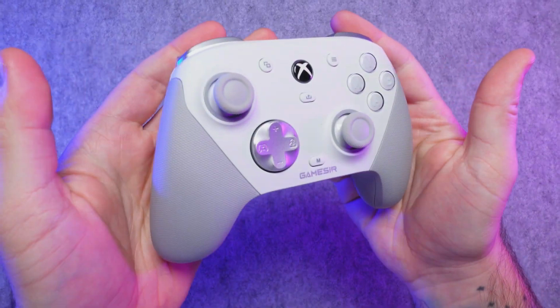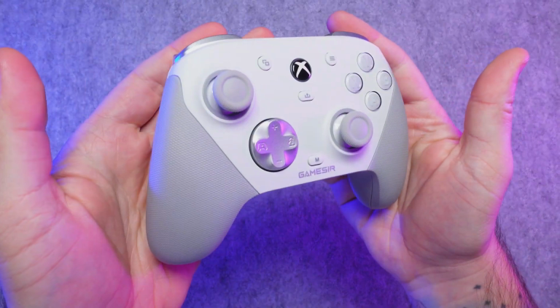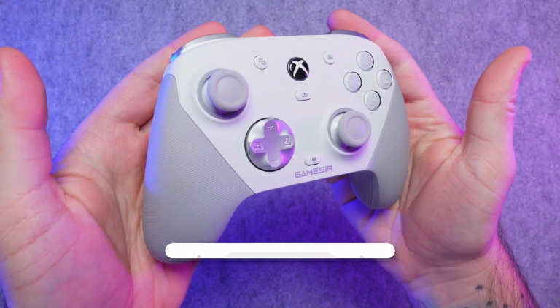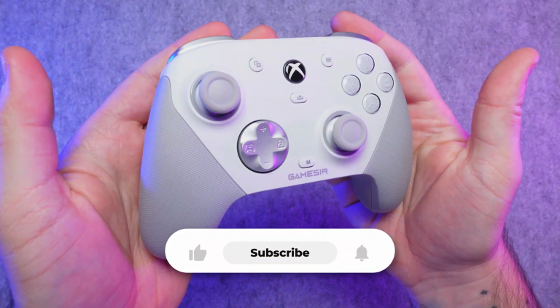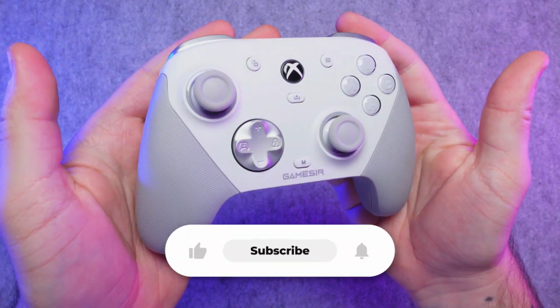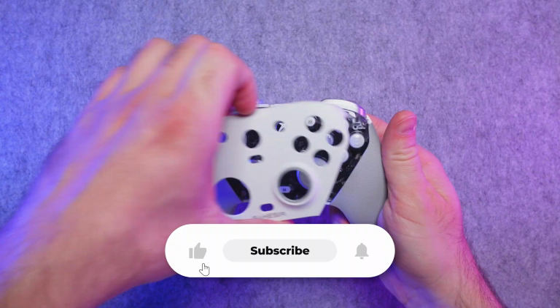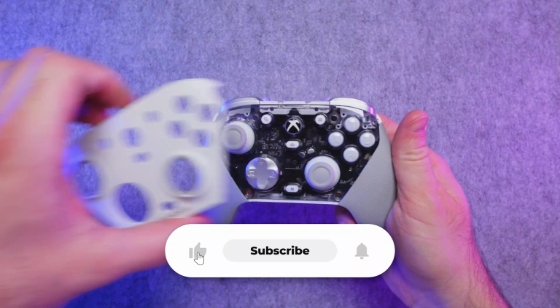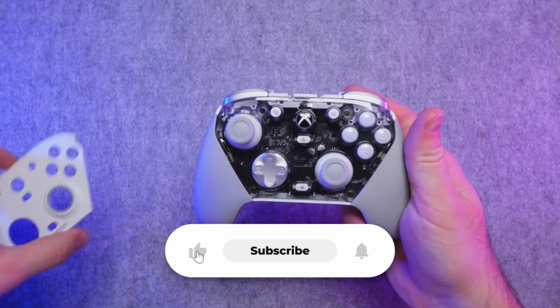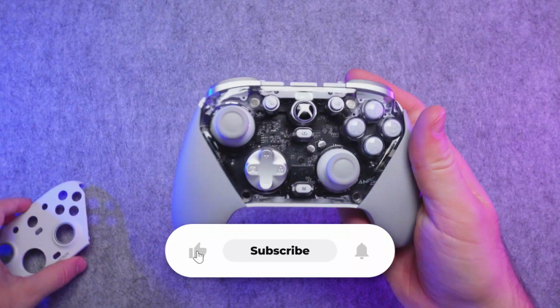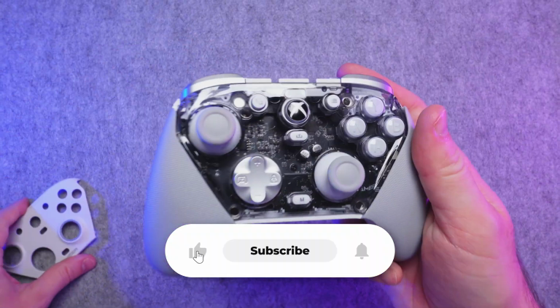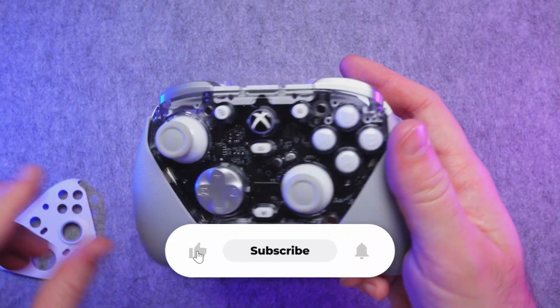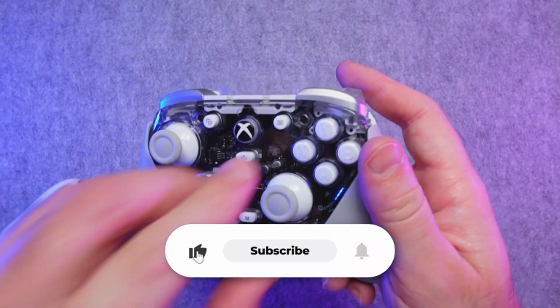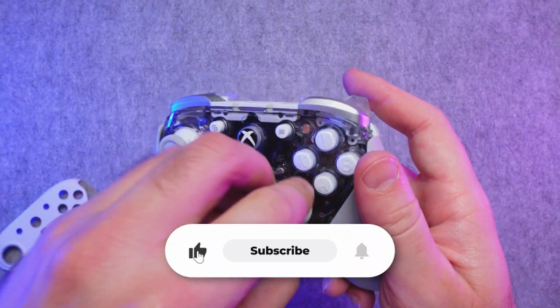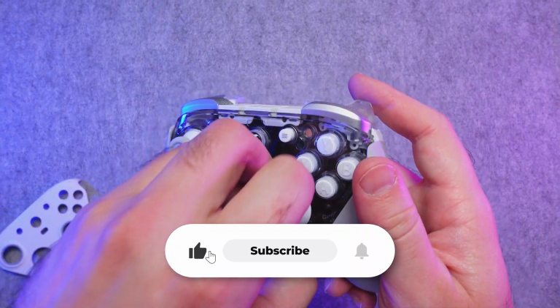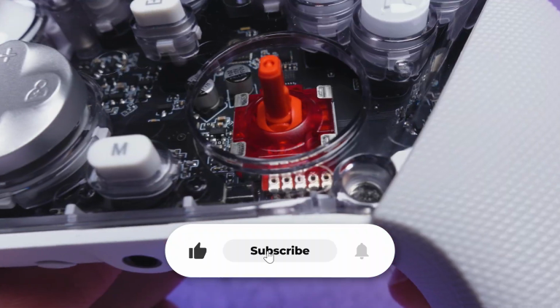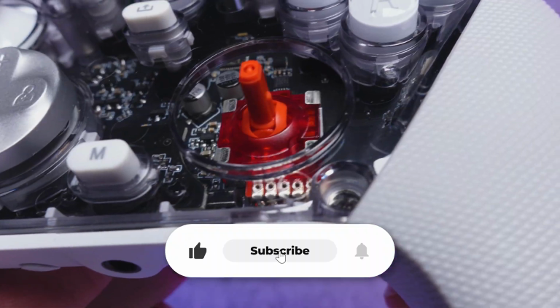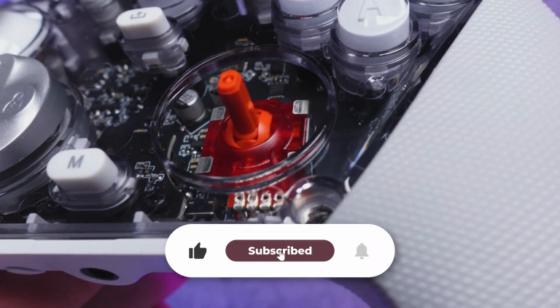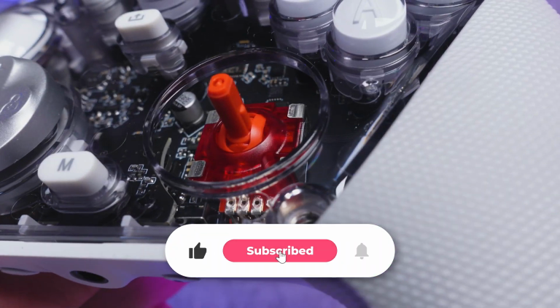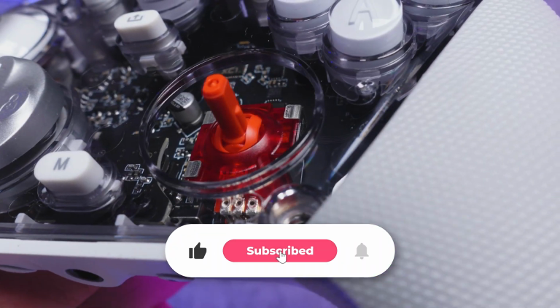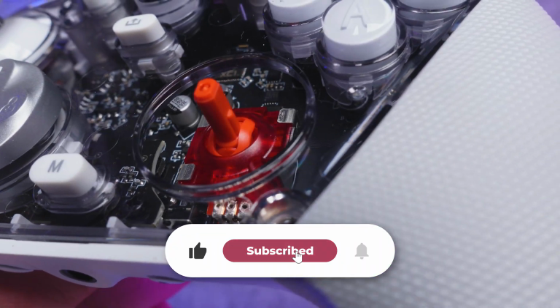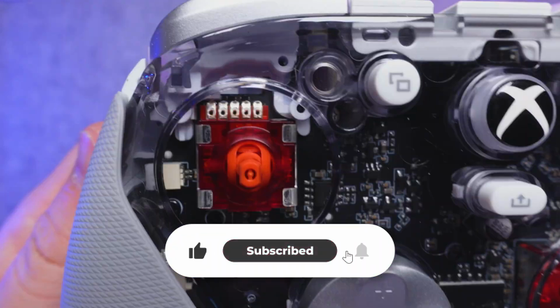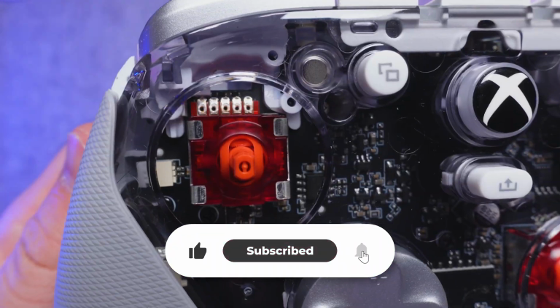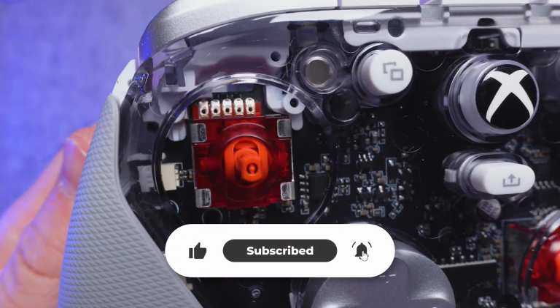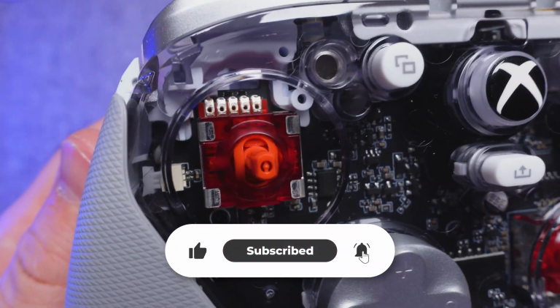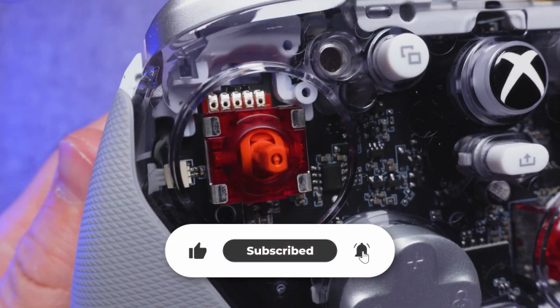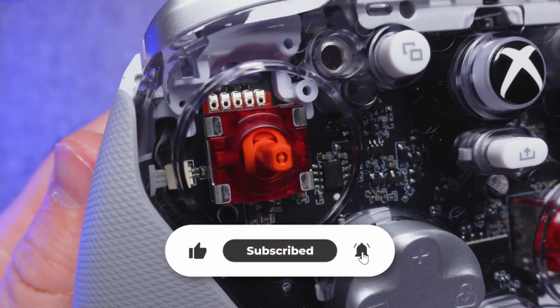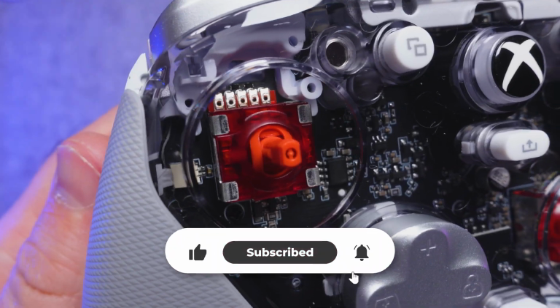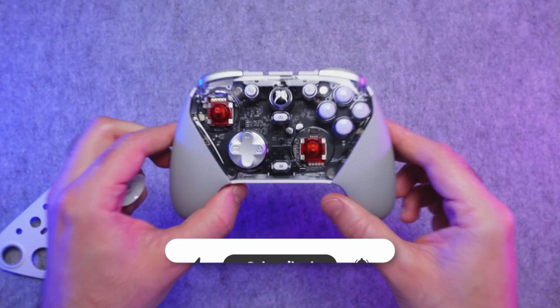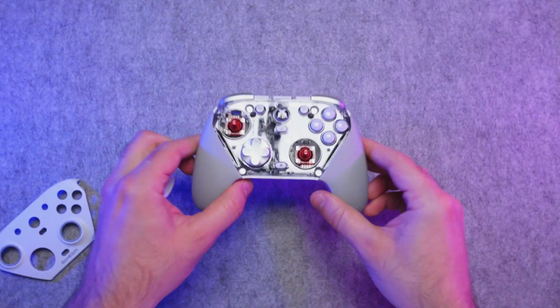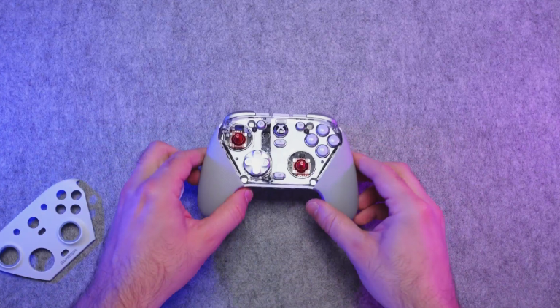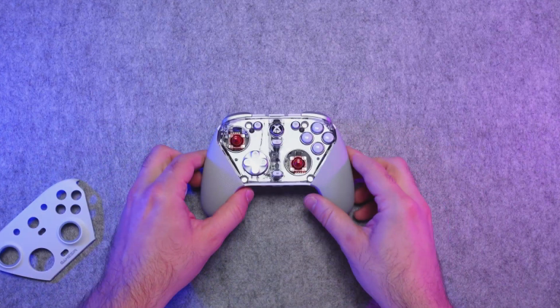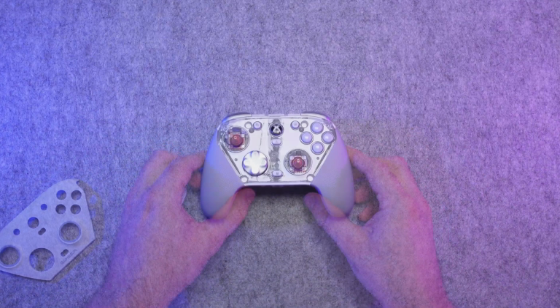Let me know what kind of joysticks you enjoy using in the comments, and if you dig this video, consider subscribing and hitting the like button.